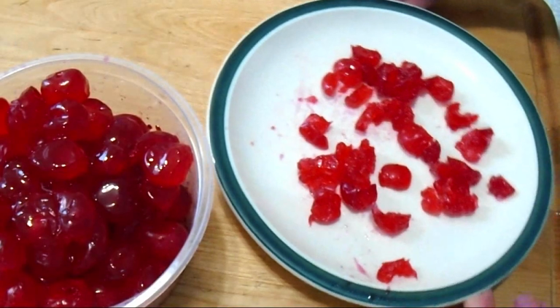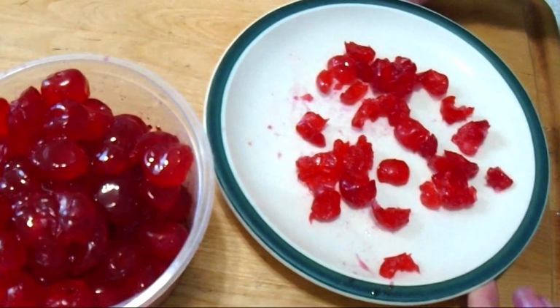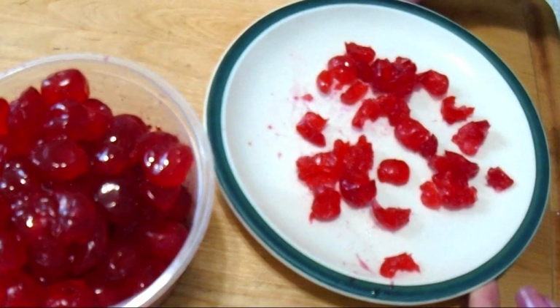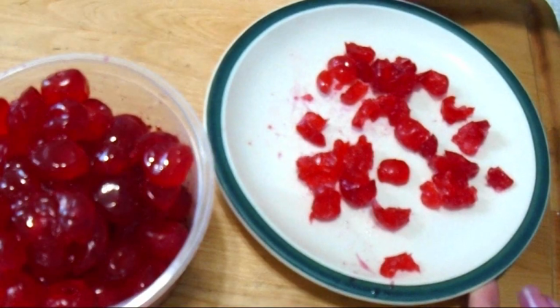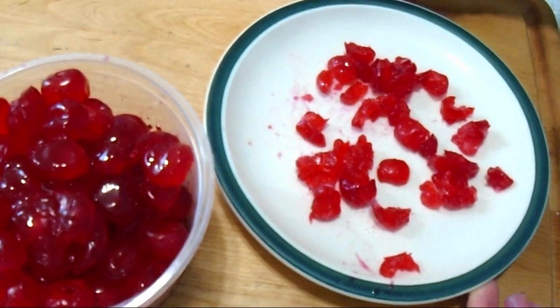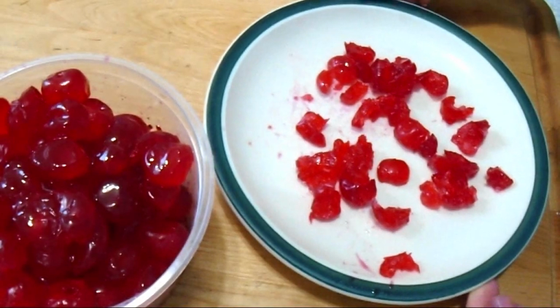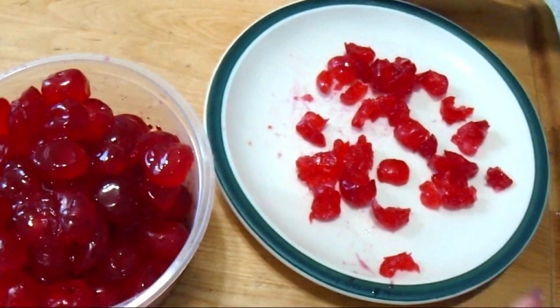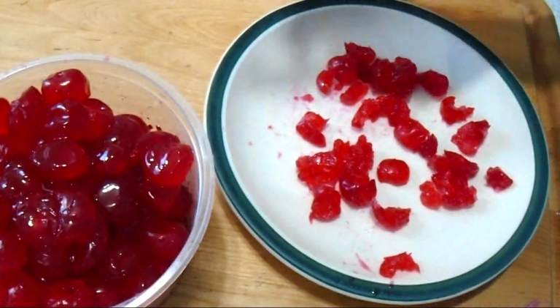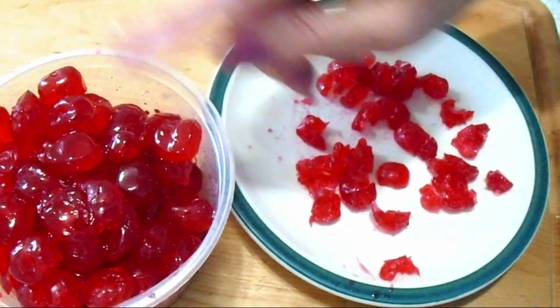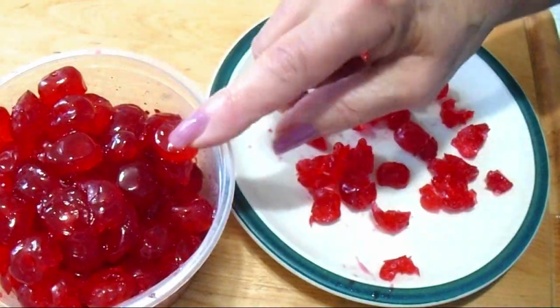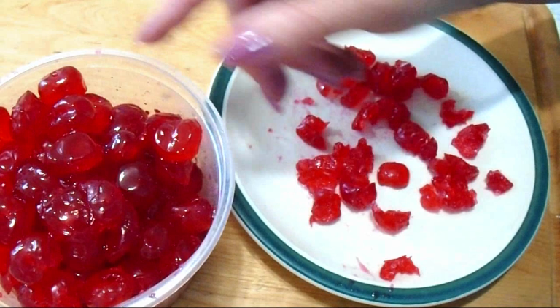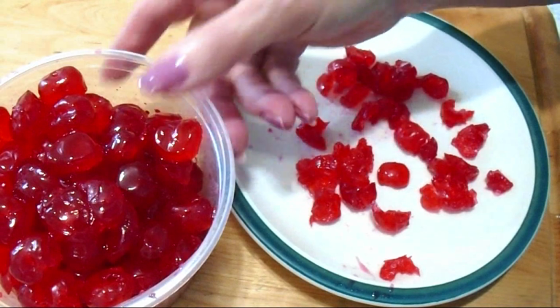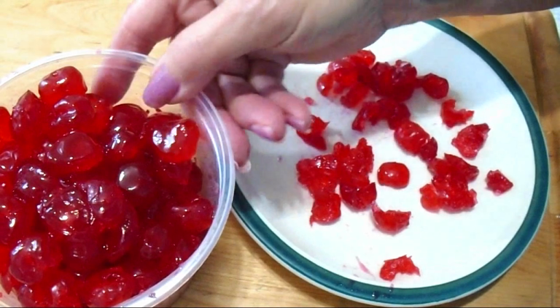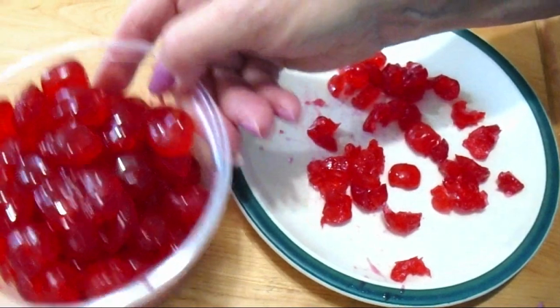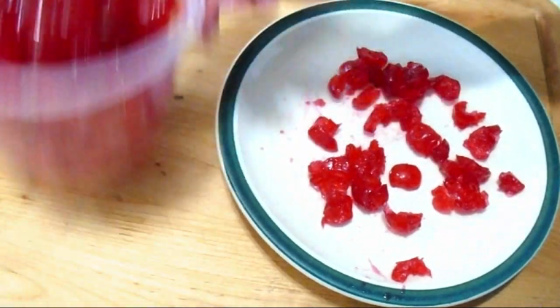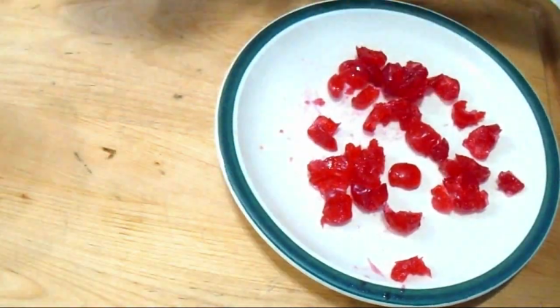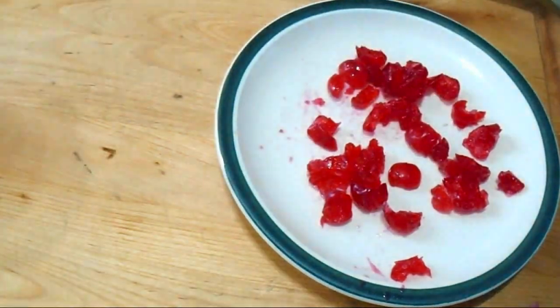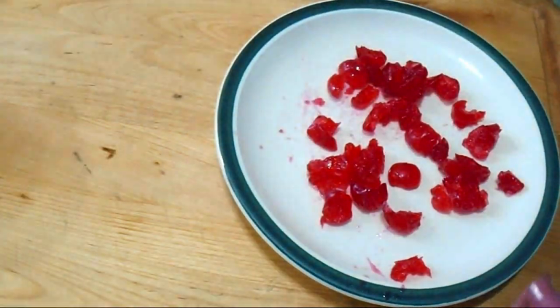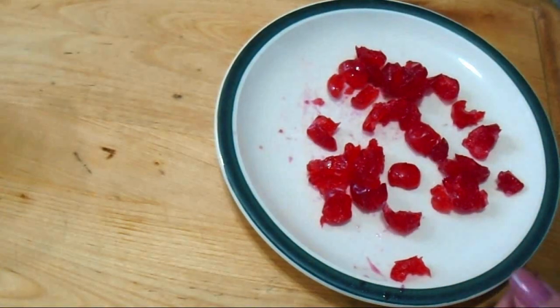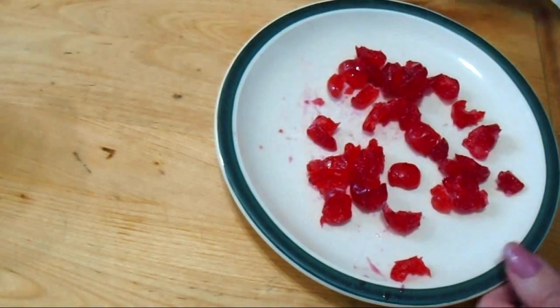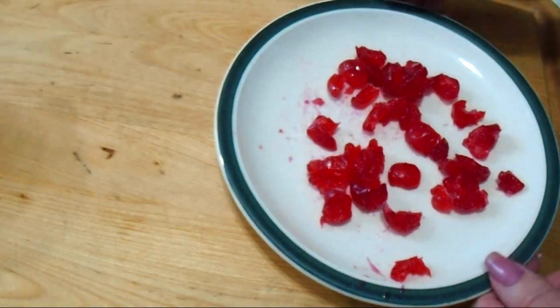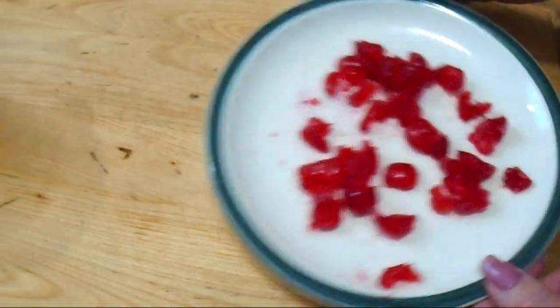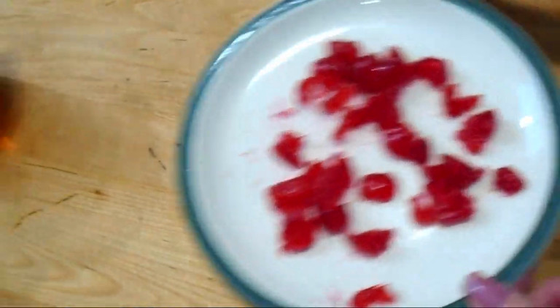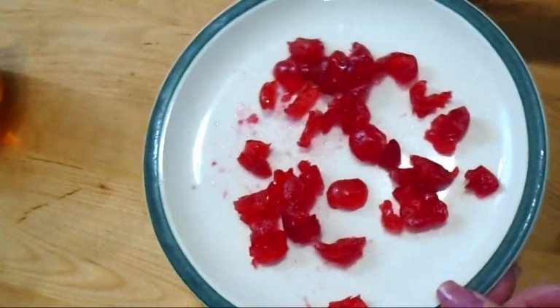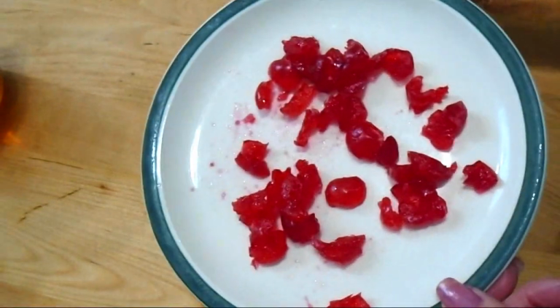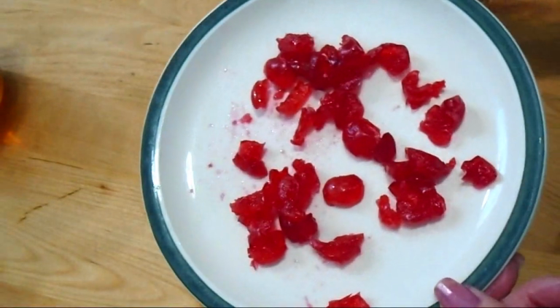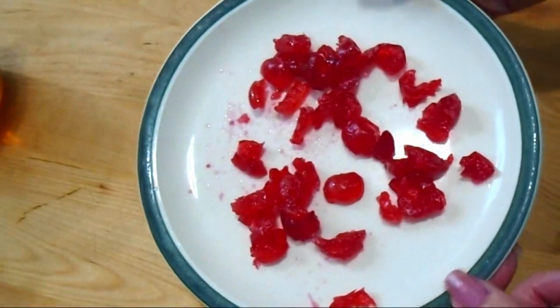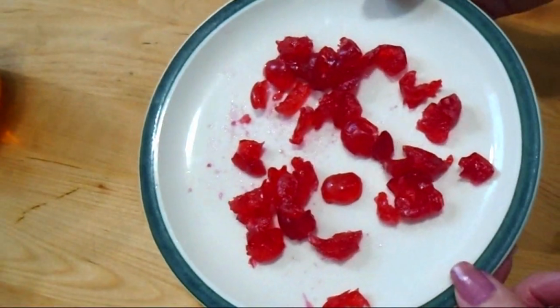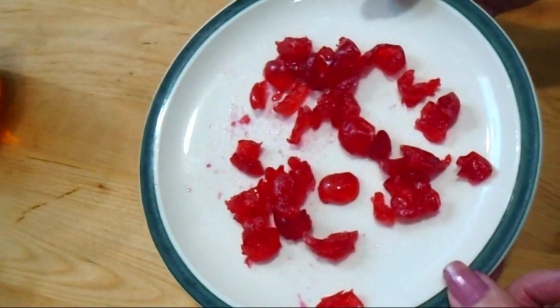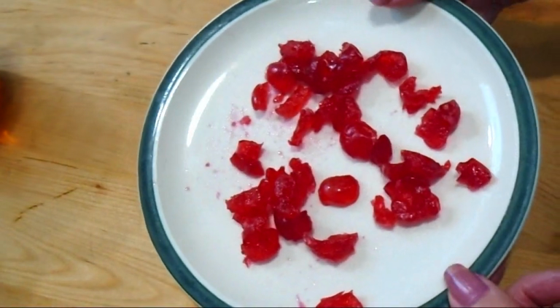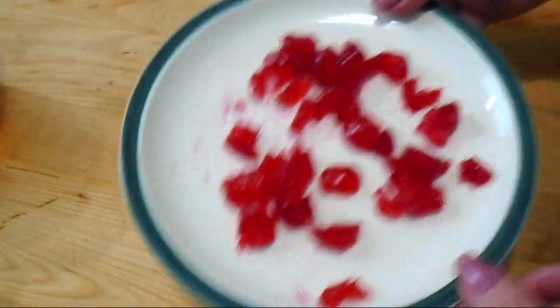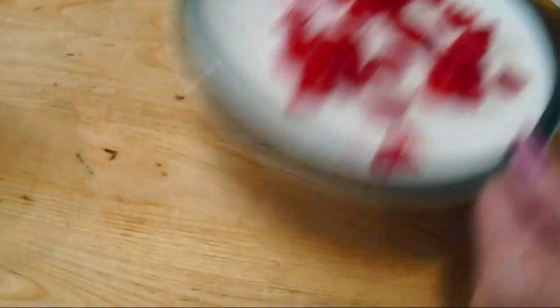Before I start my cake, I chopped up about ten cherries so that I can add them to my cake.